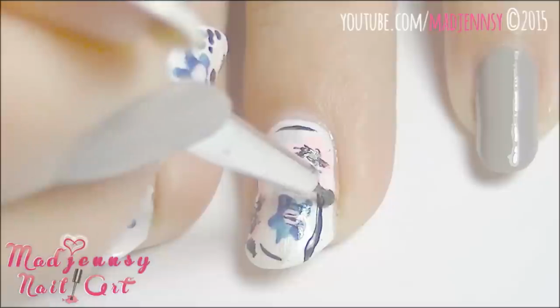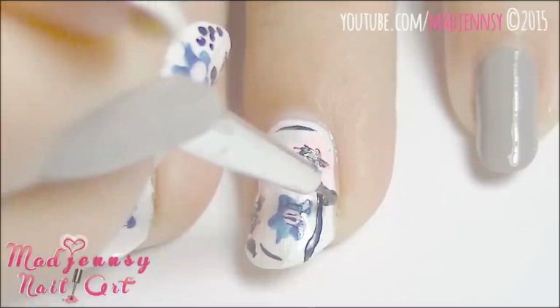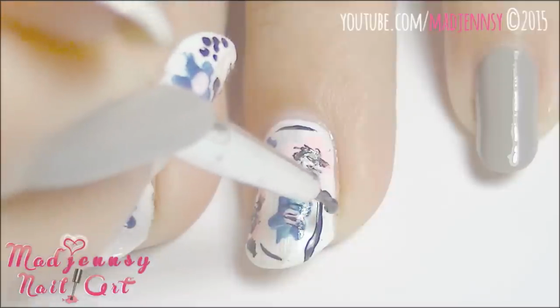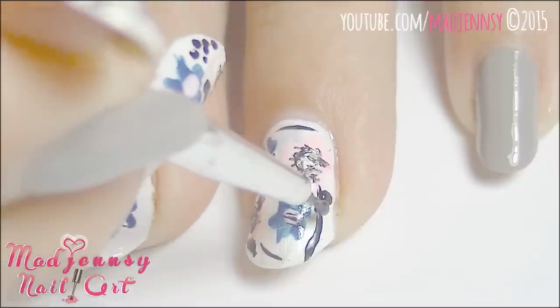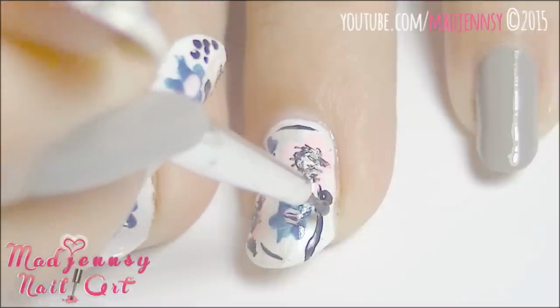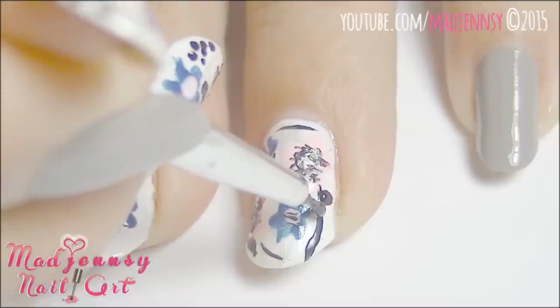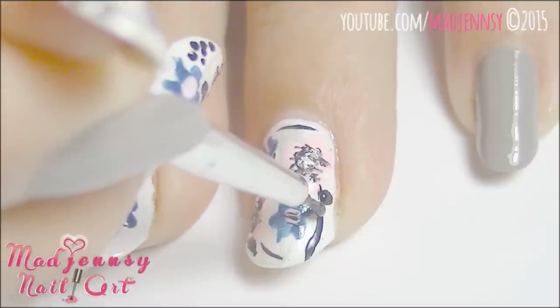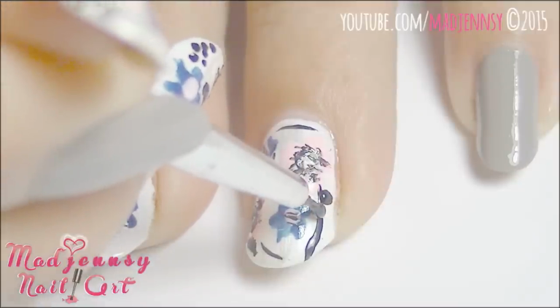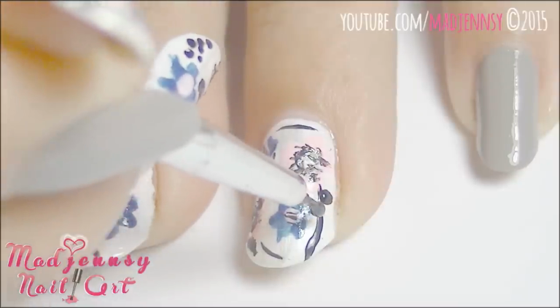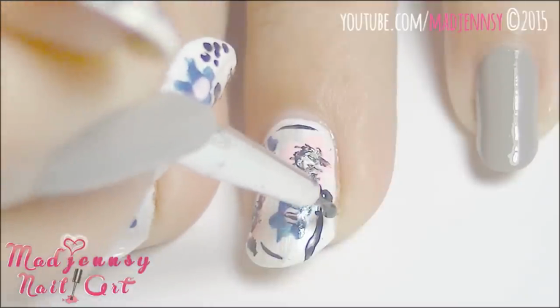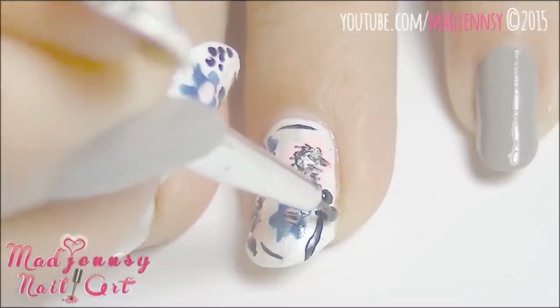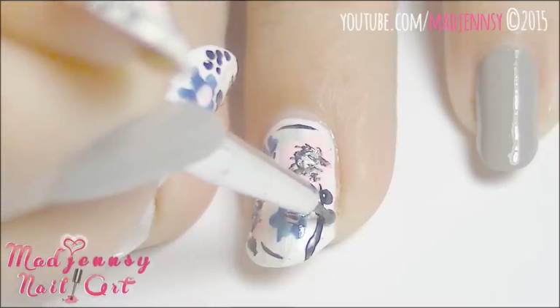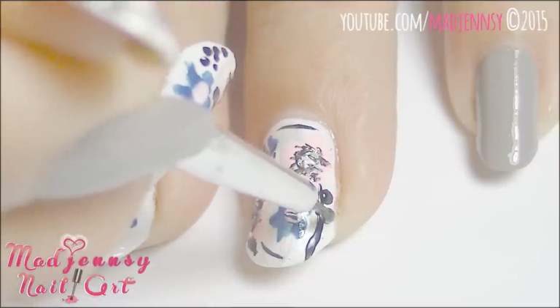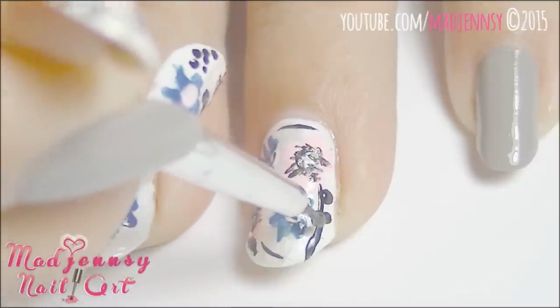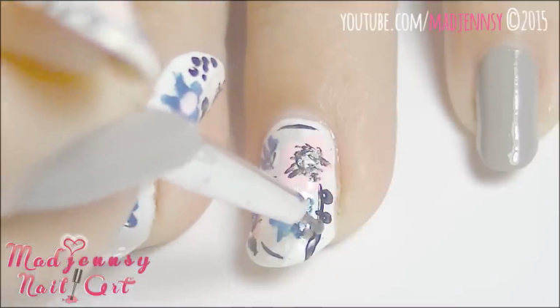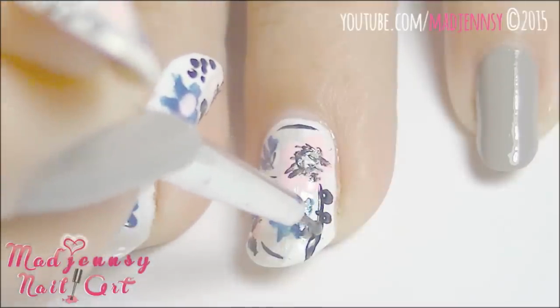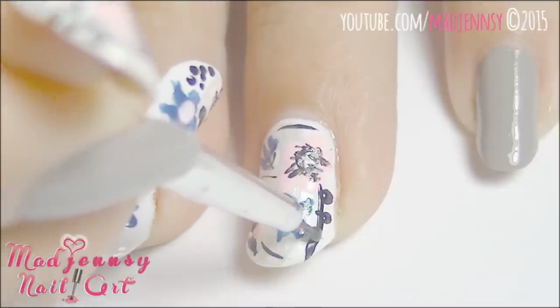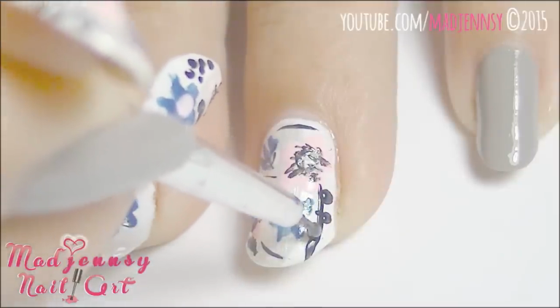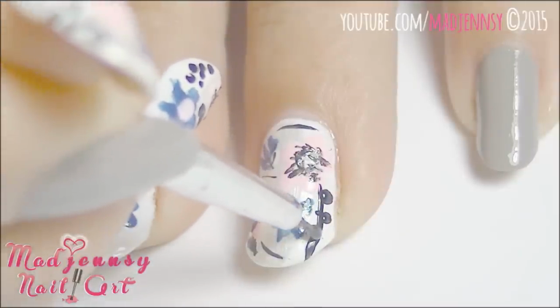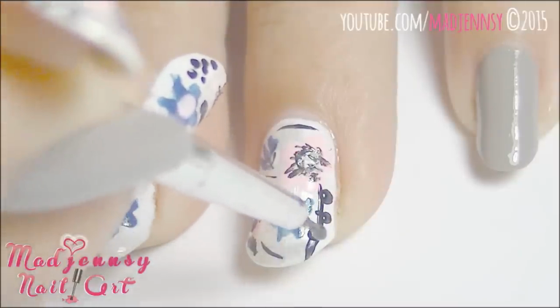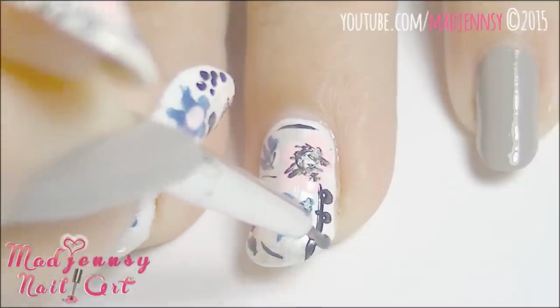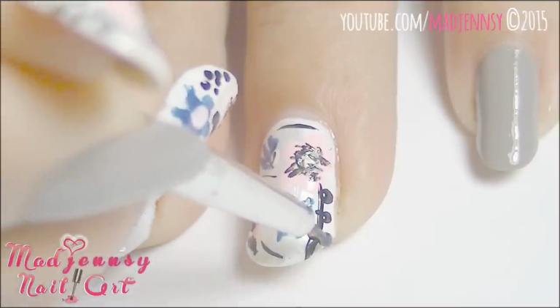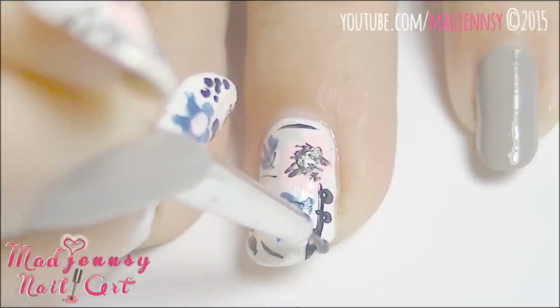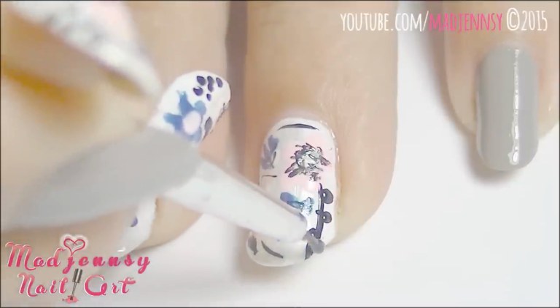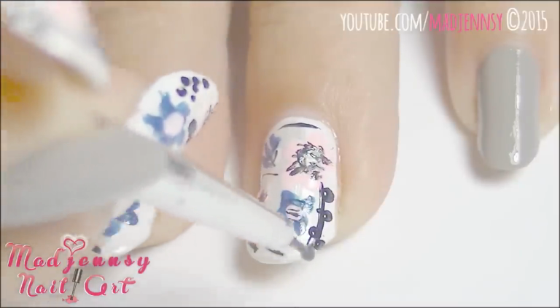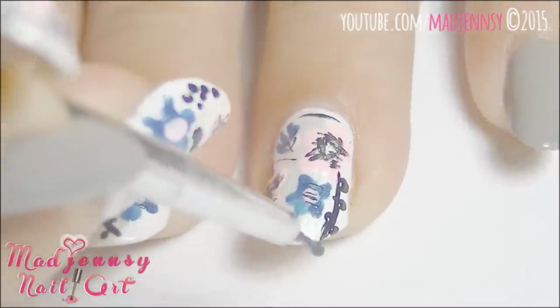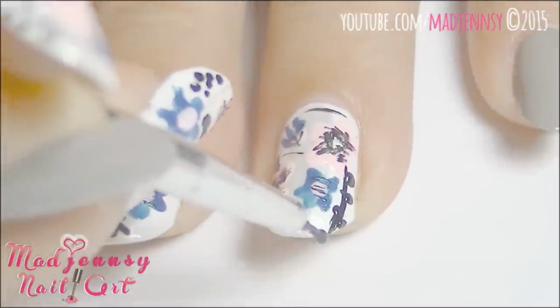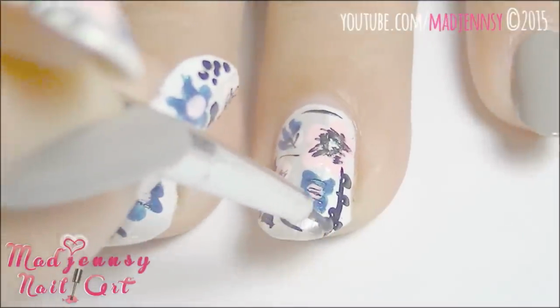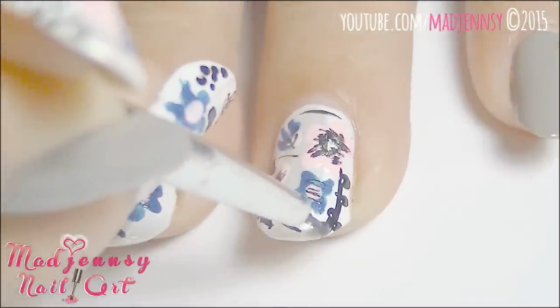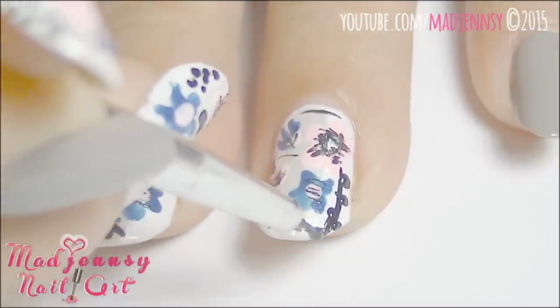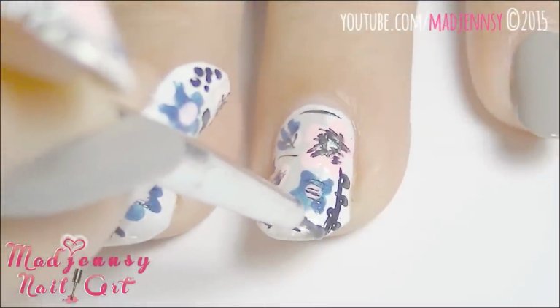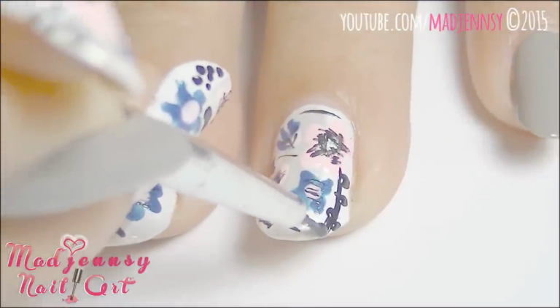A few dots on the stems will simulate the small leaves, which is very pretty, and we are done.